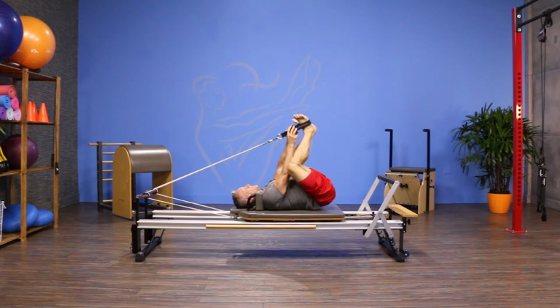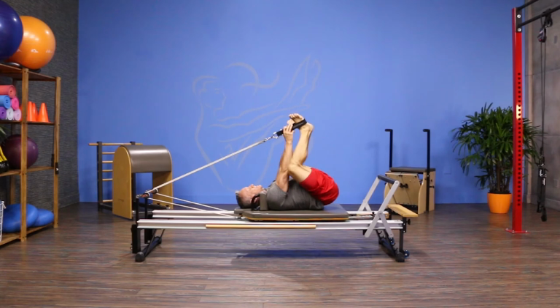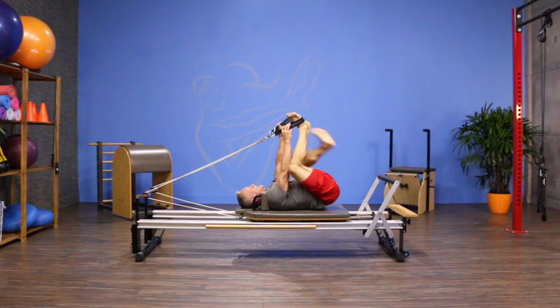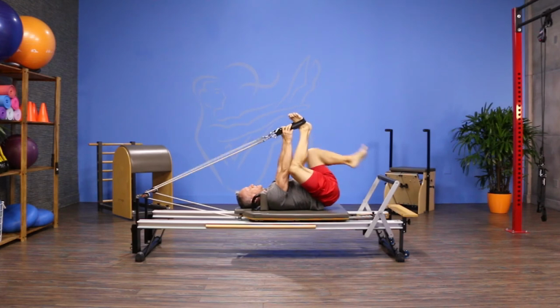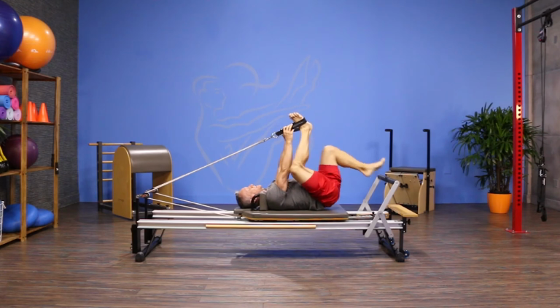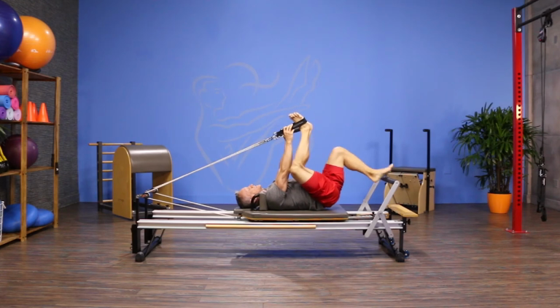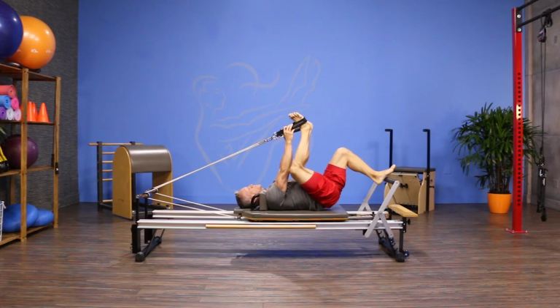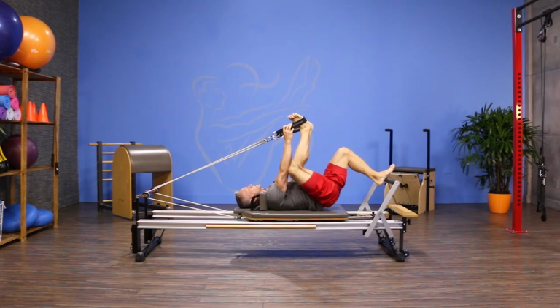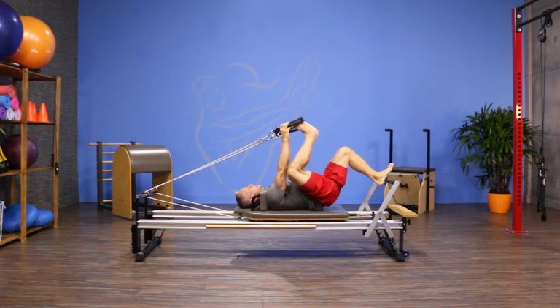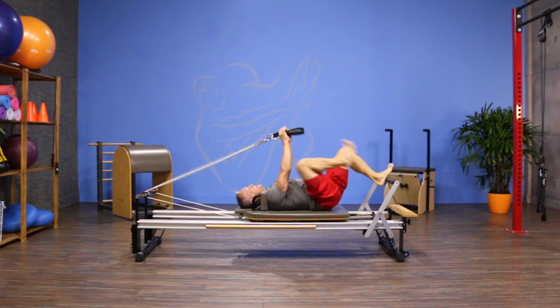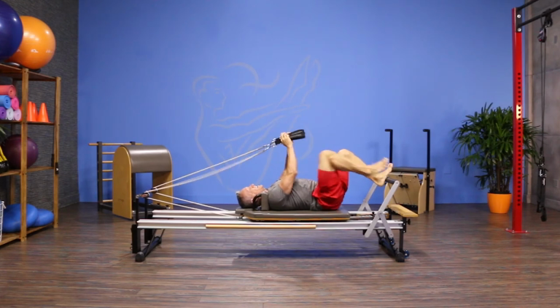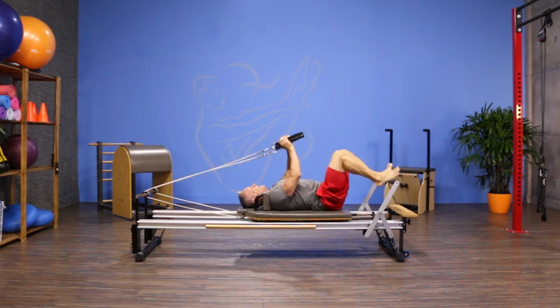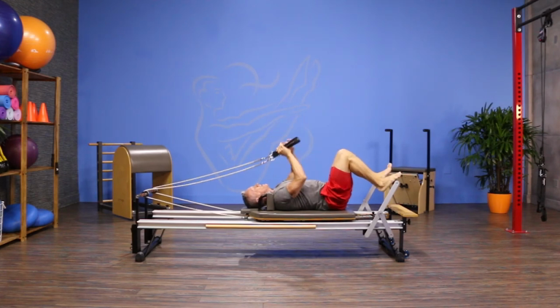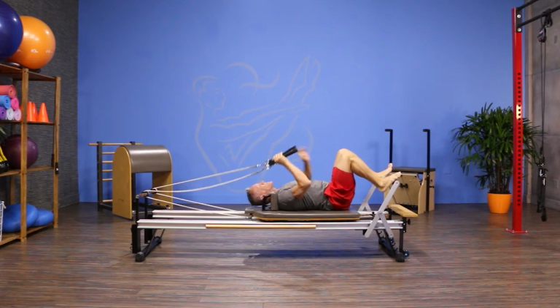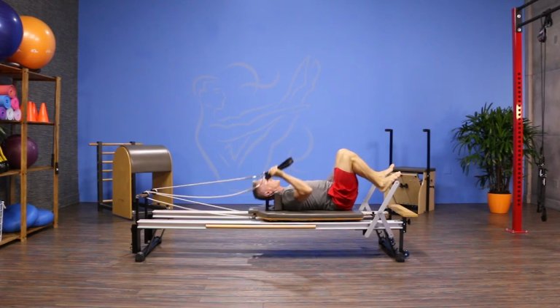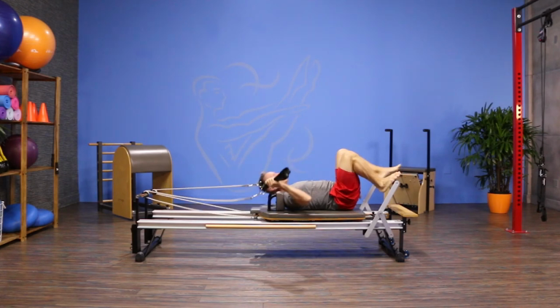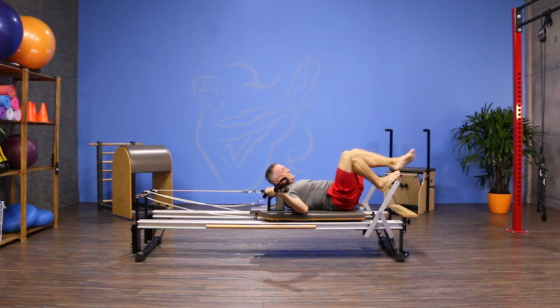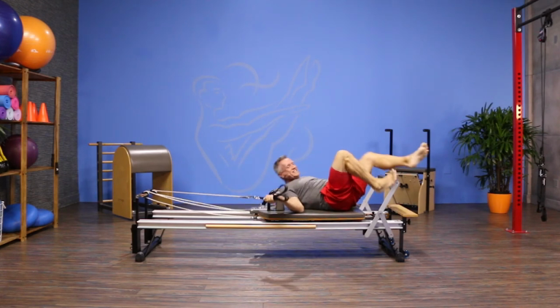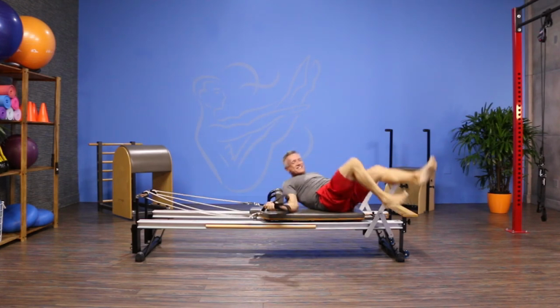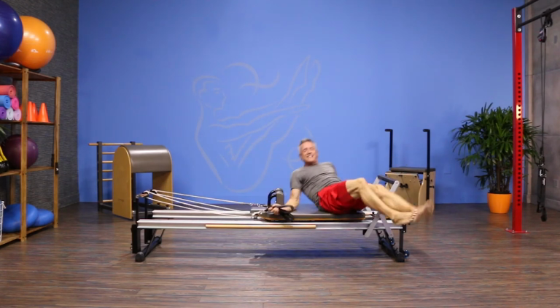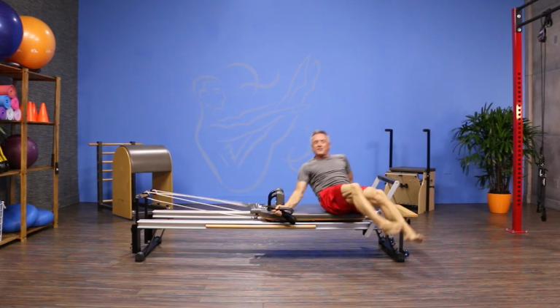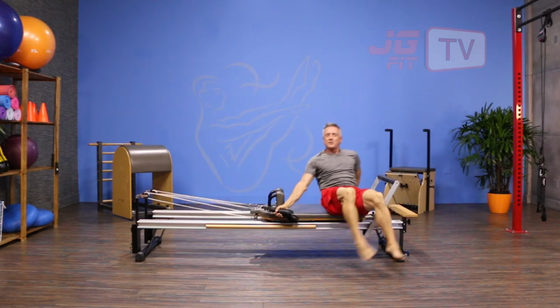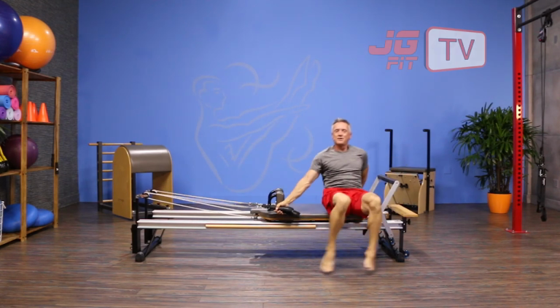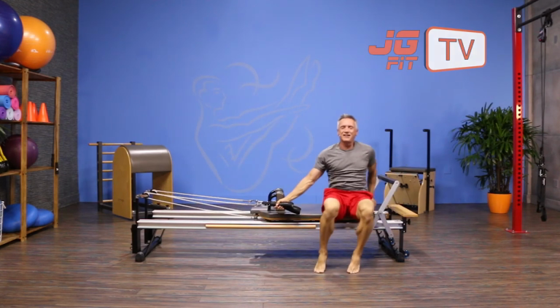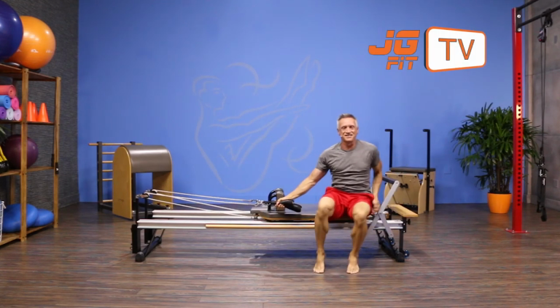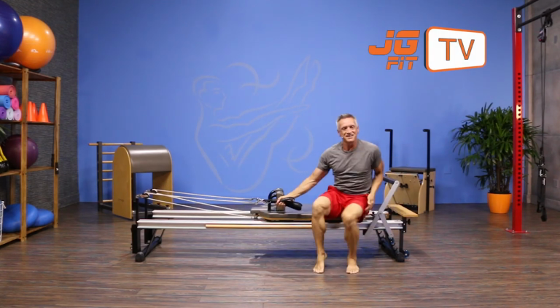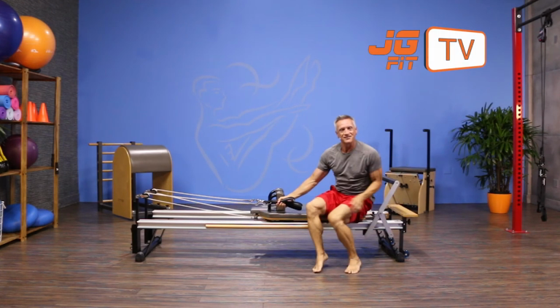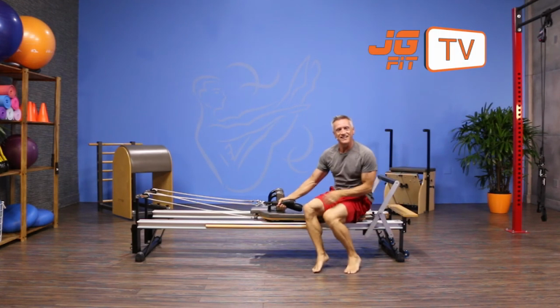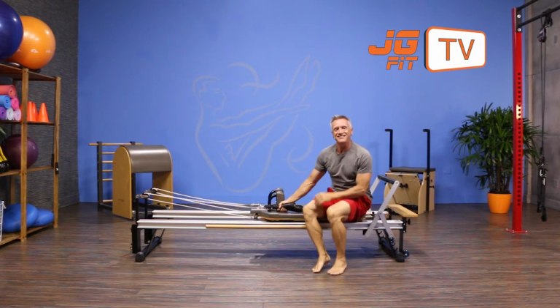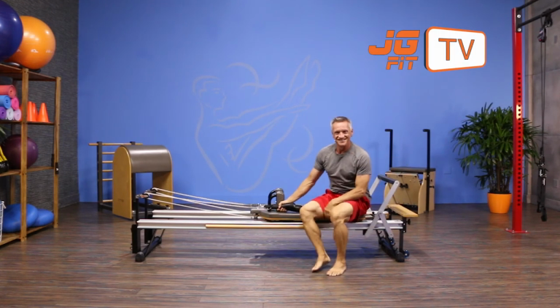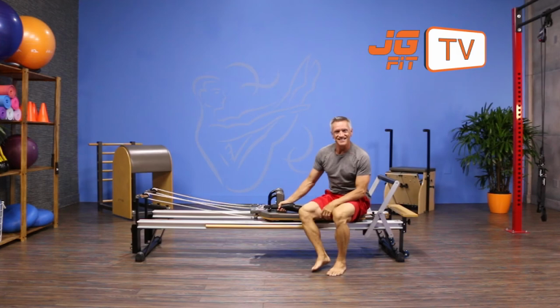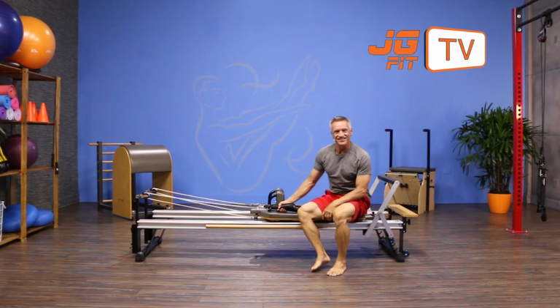That is the move of the day. I'm John Gary. Thanks for joining me on JG Fit TV.